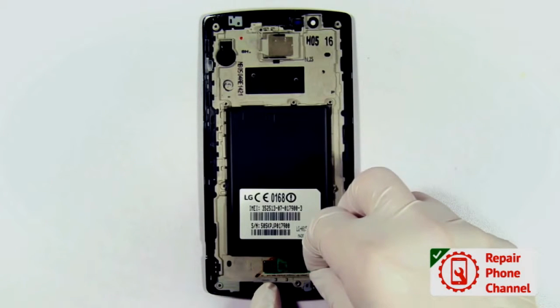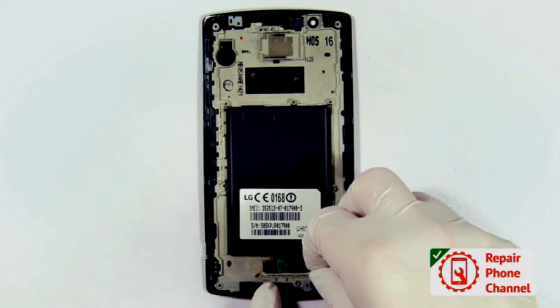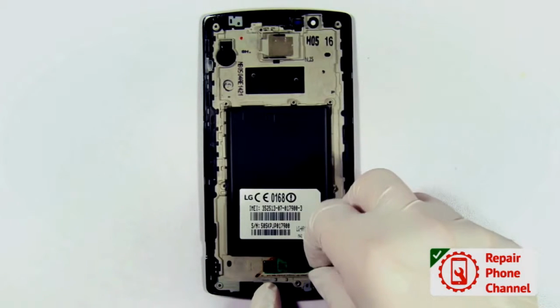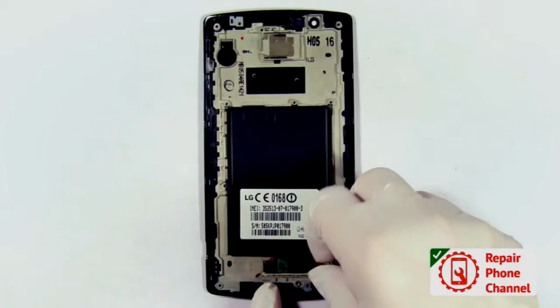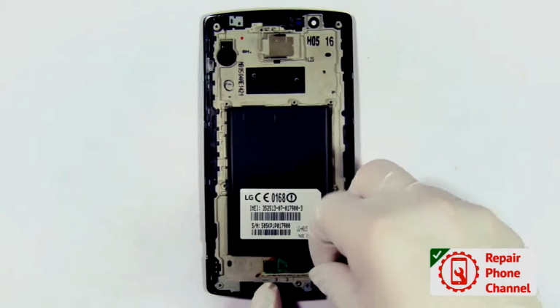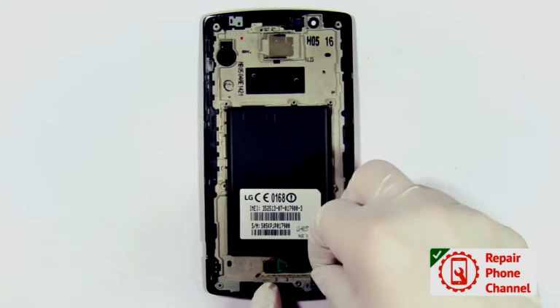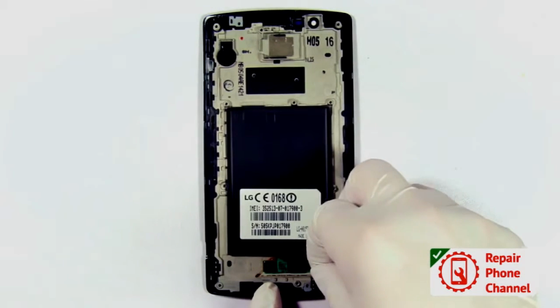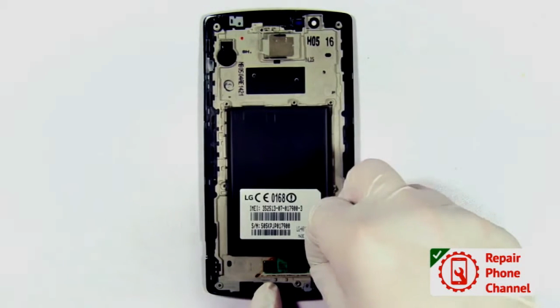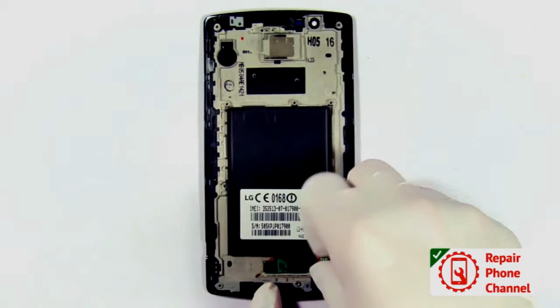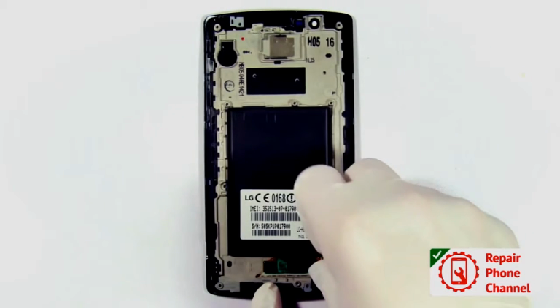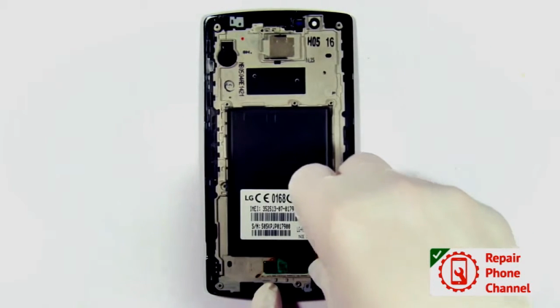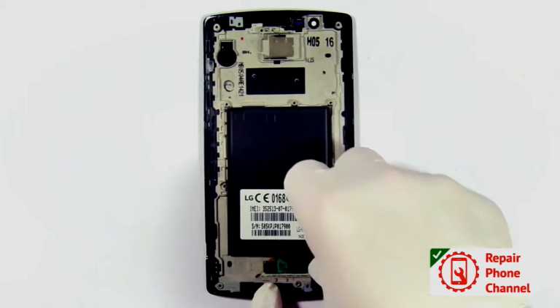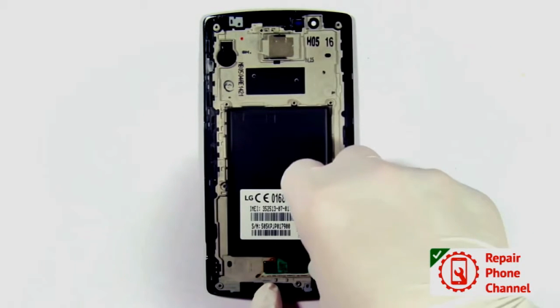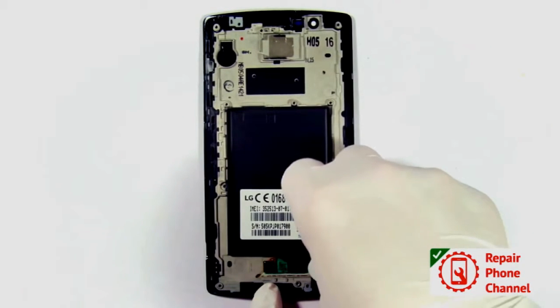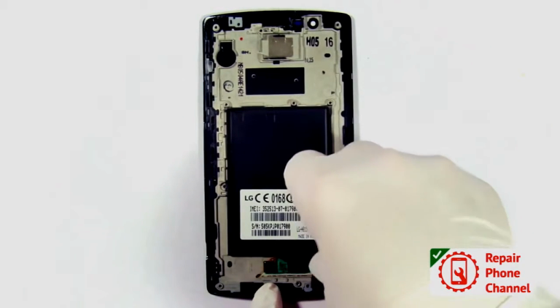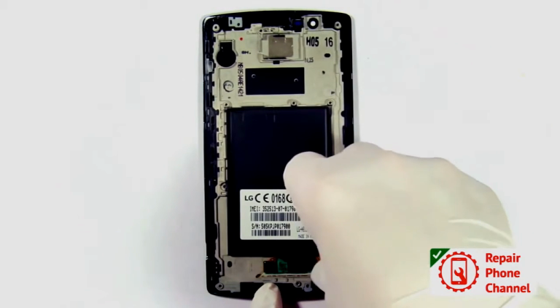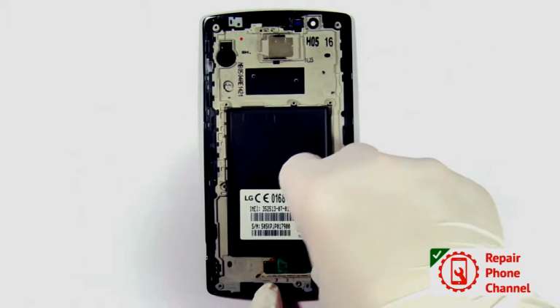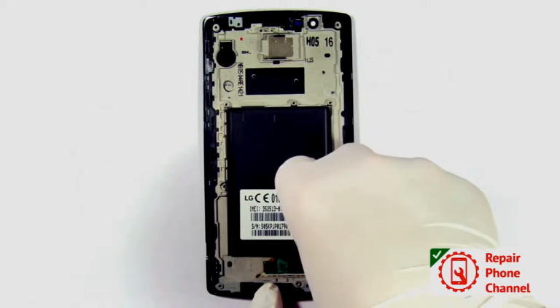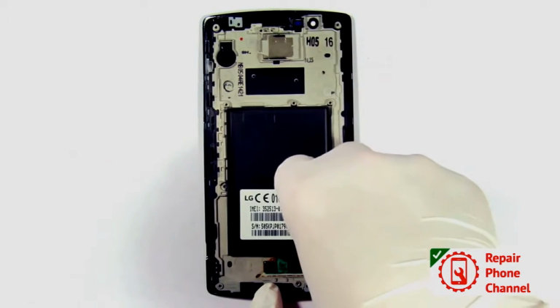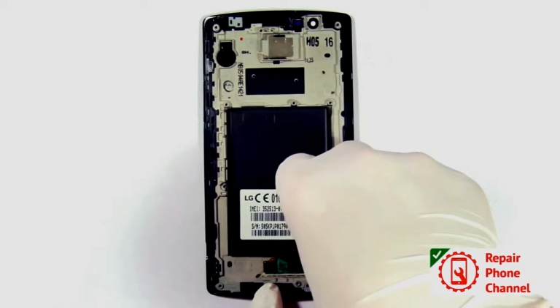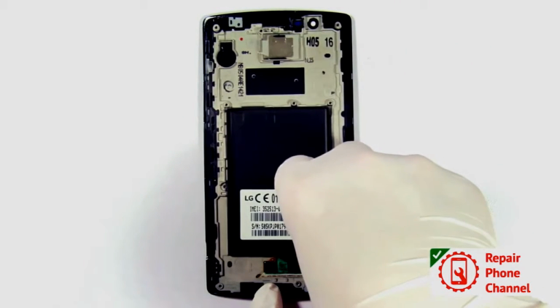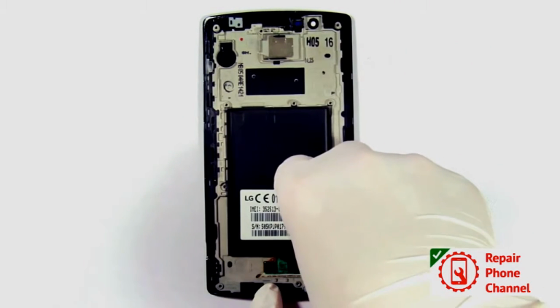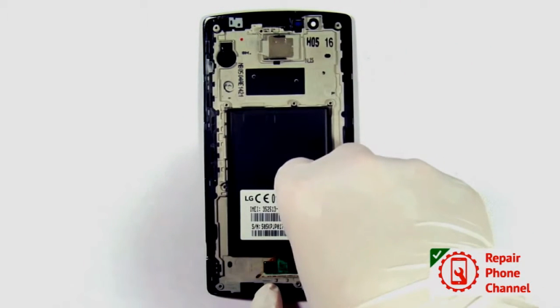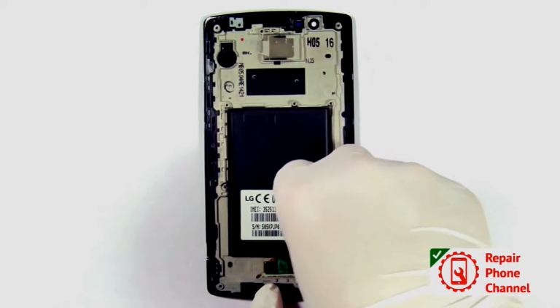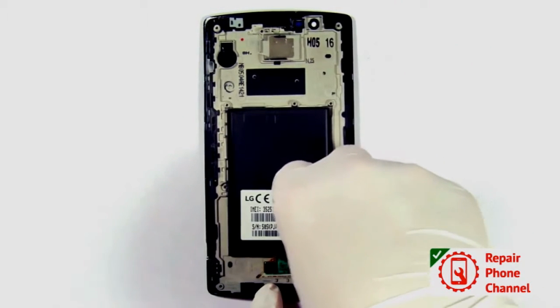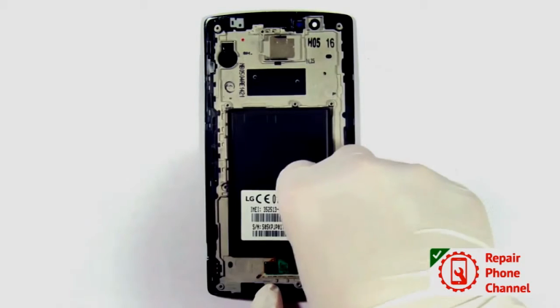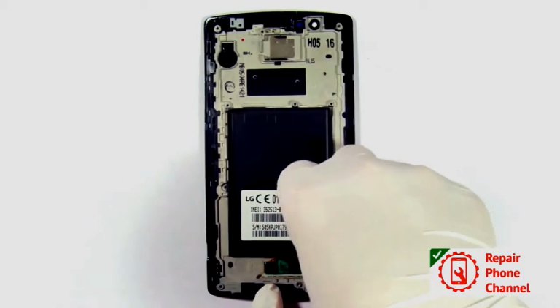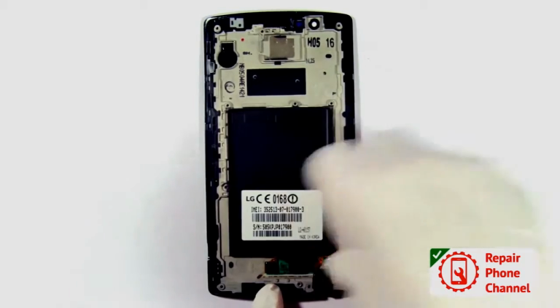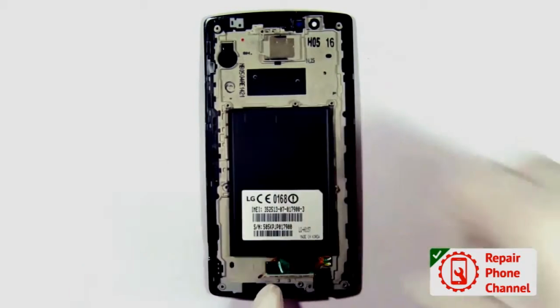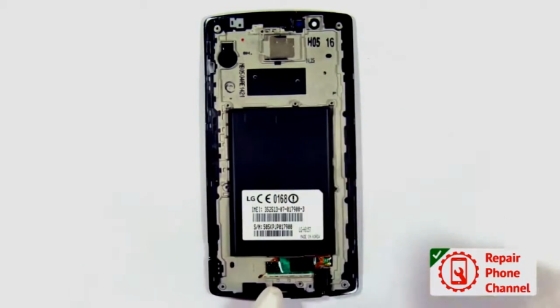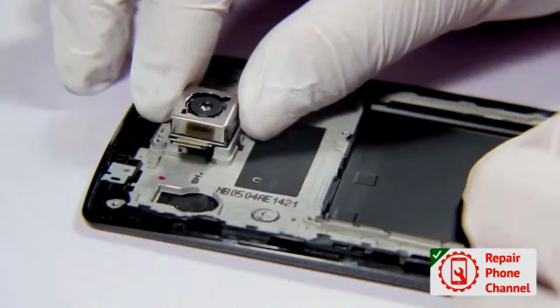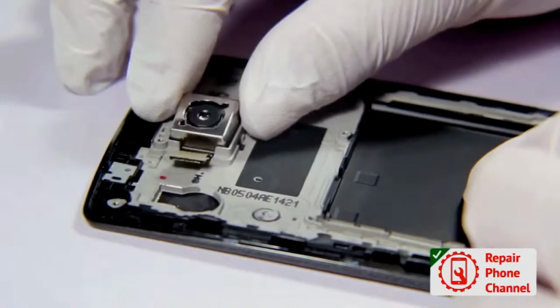Now you can reattach the audio jack, the rear cam, the vibrator, the ear speaker, and the EMF shield.